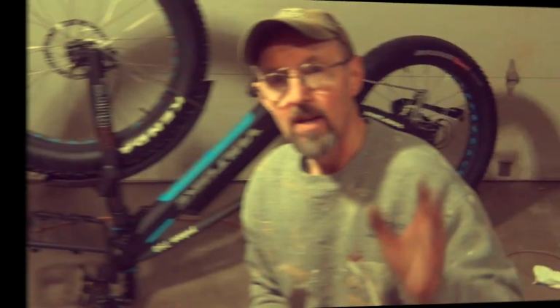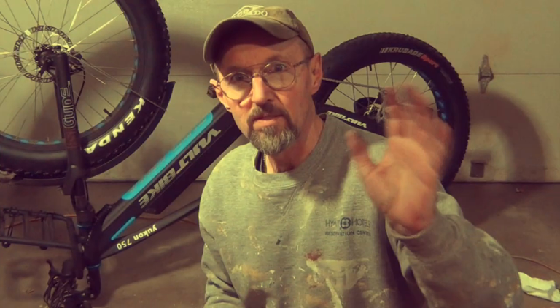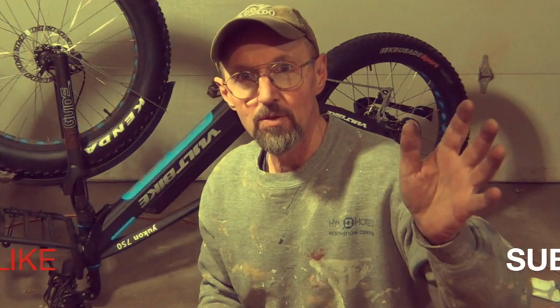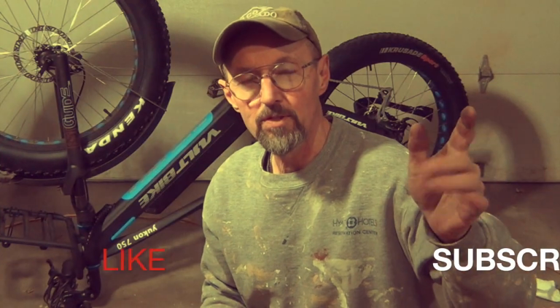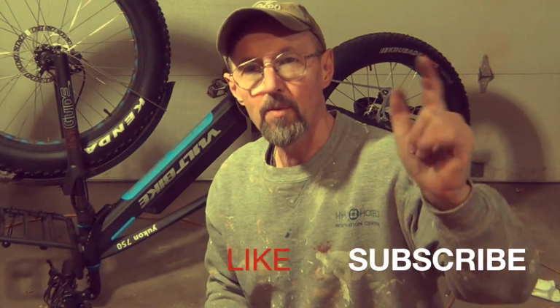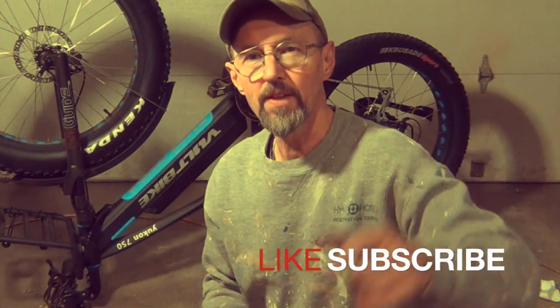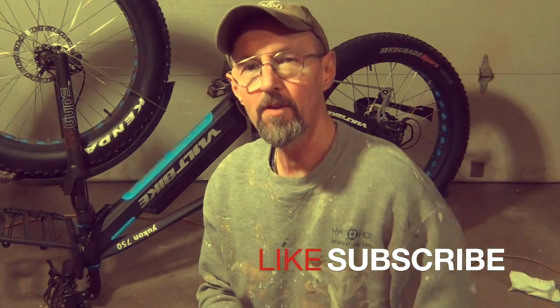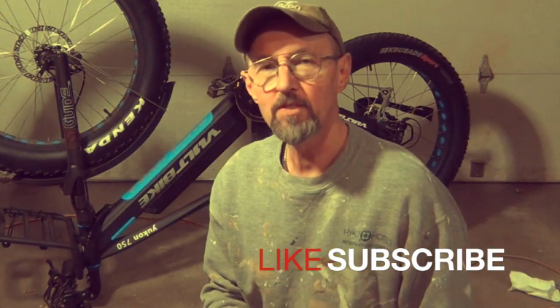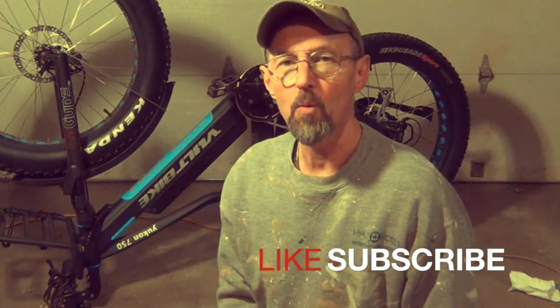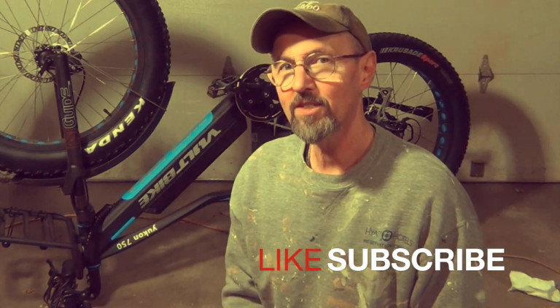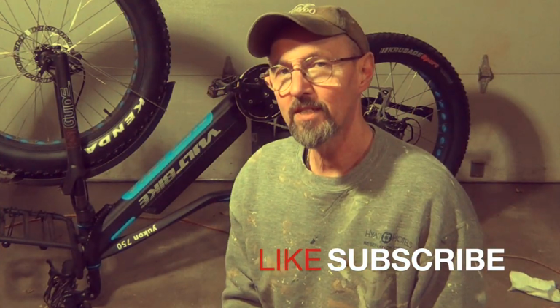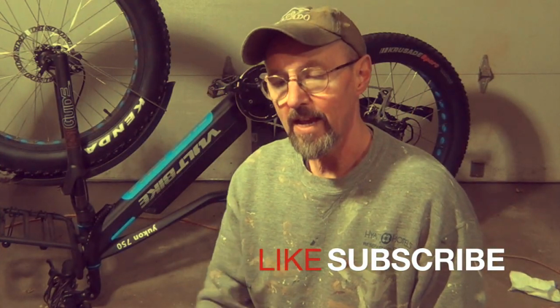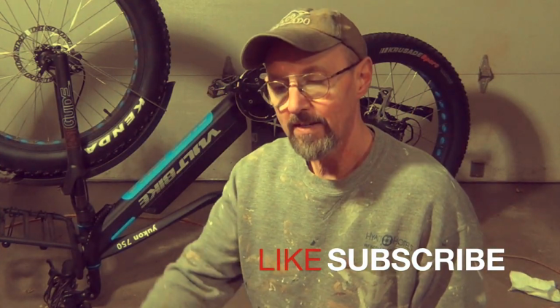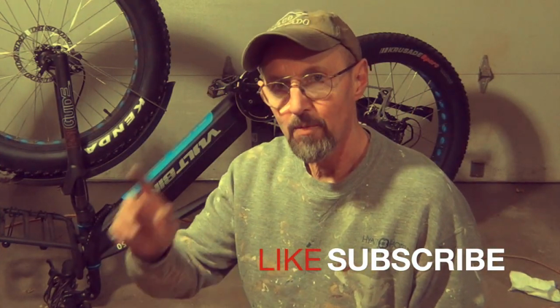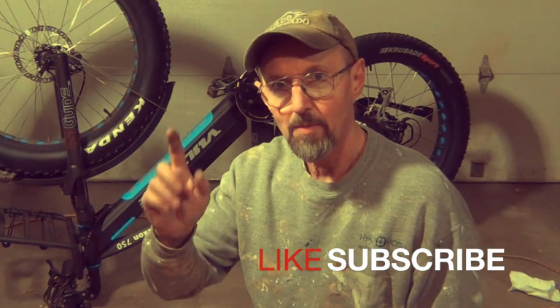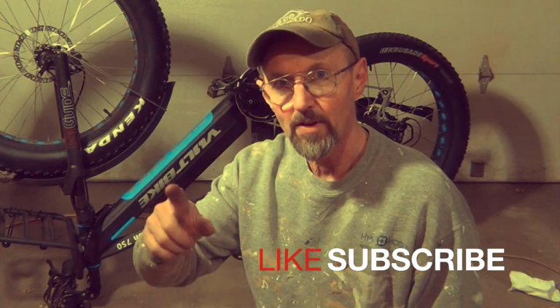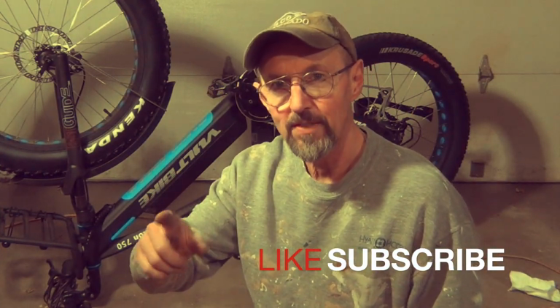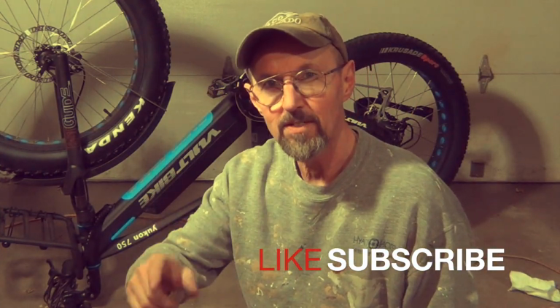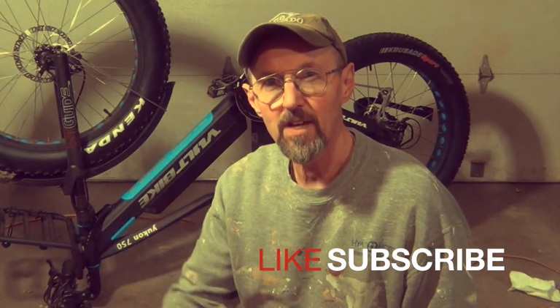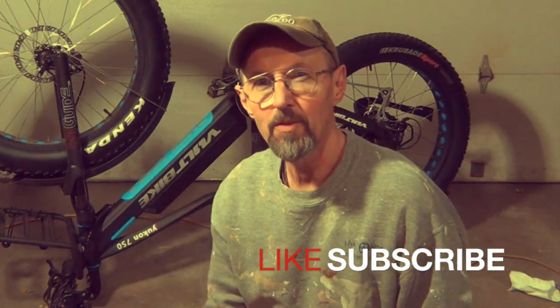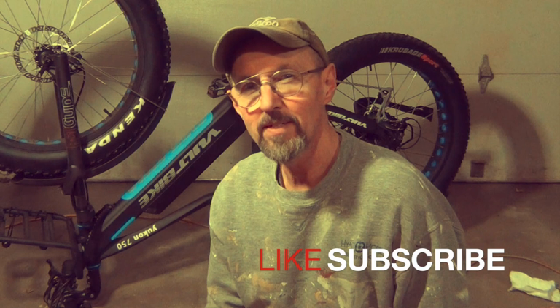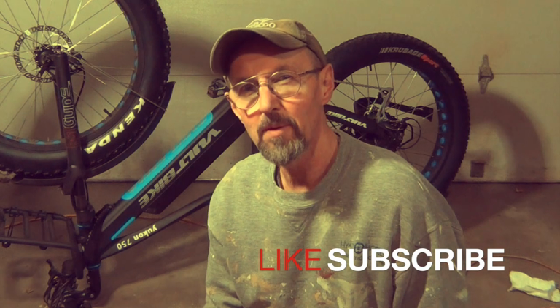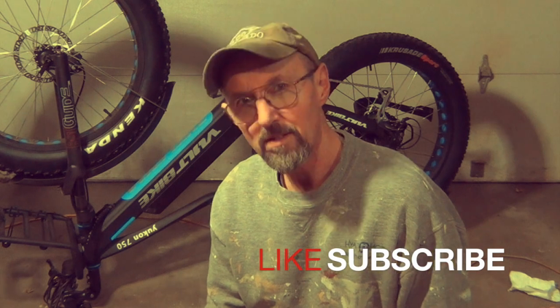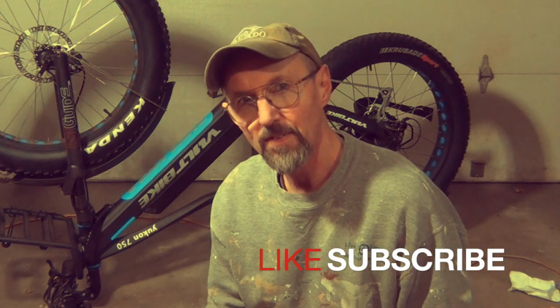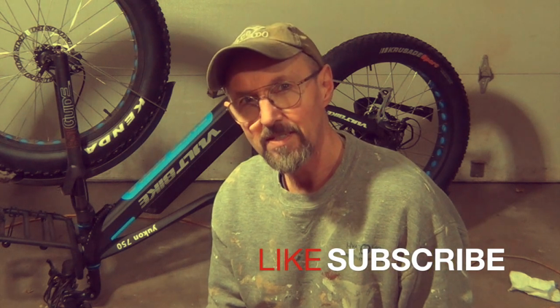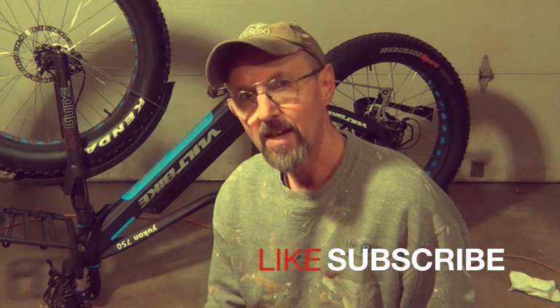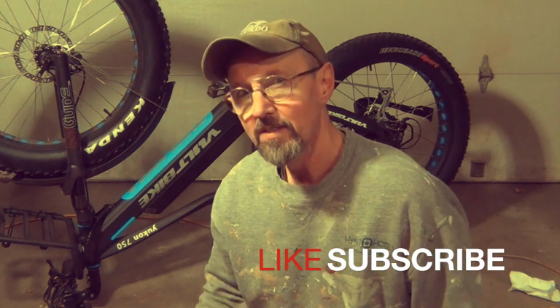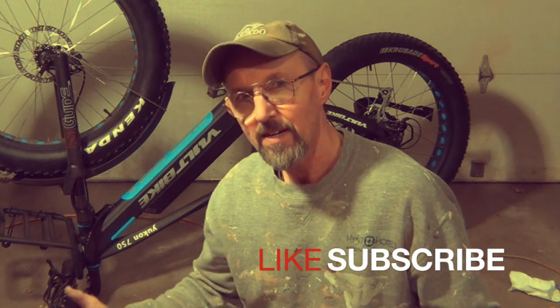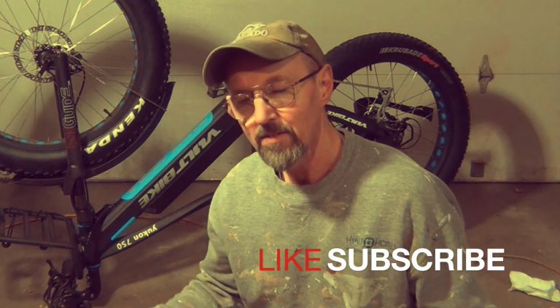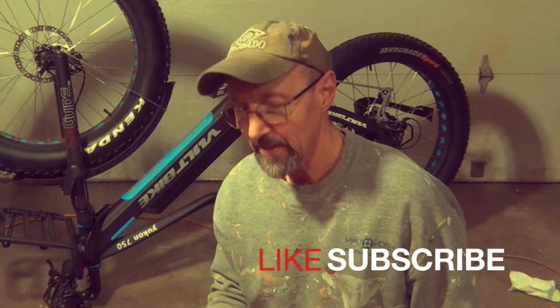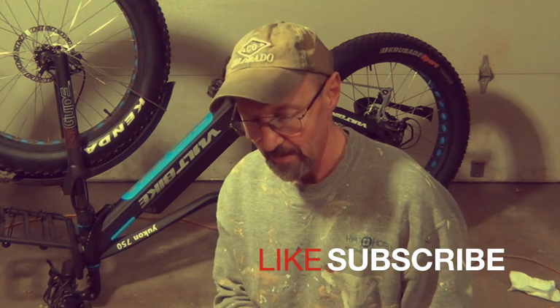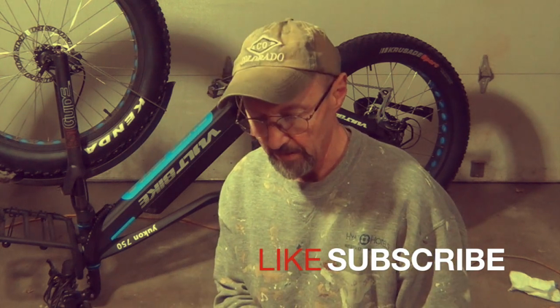This is Tool Do Tony. I want to thank you very much for watching. And remember, if you're not fixing it yourself, you're paying somebody else to fix it. So get out there and fix something.